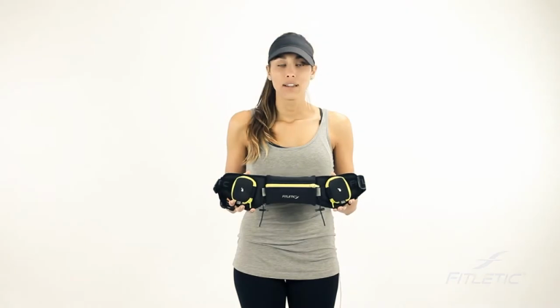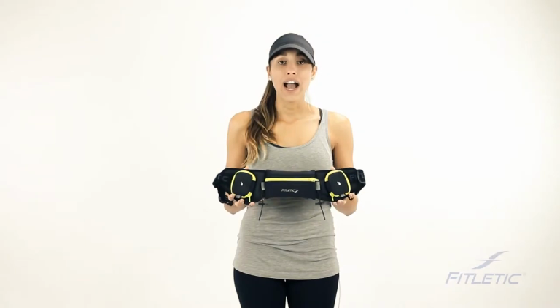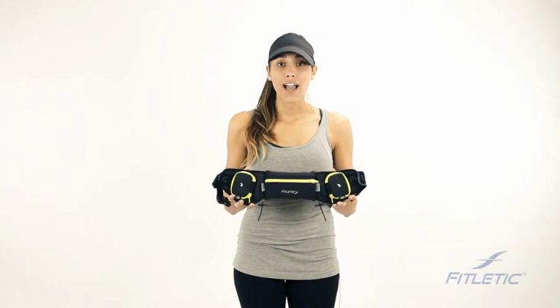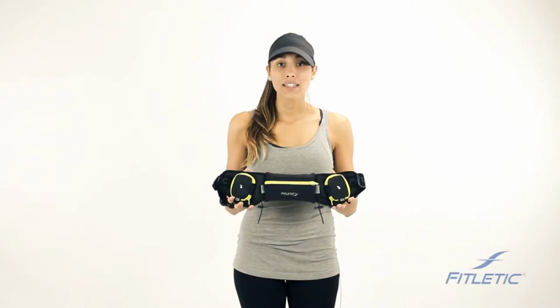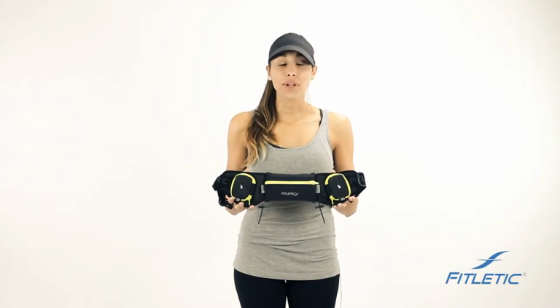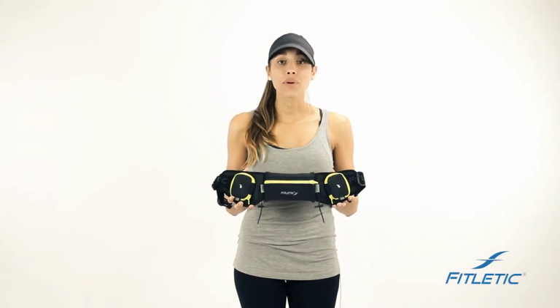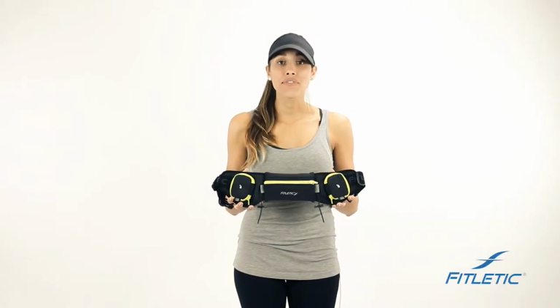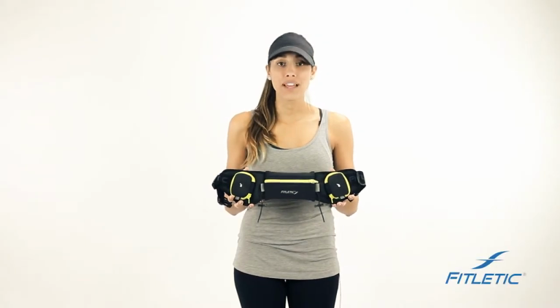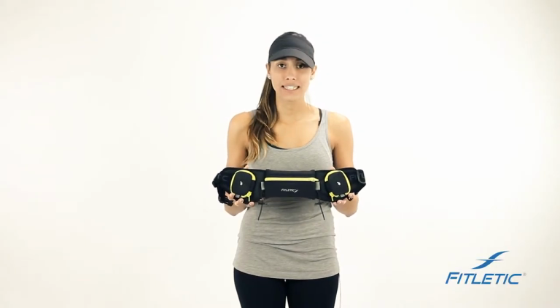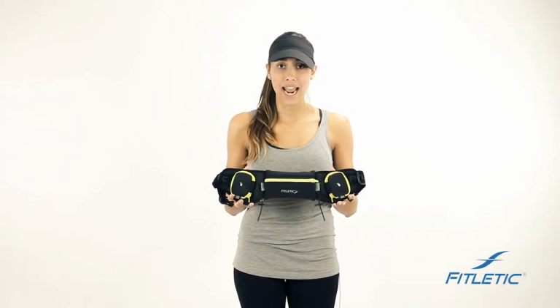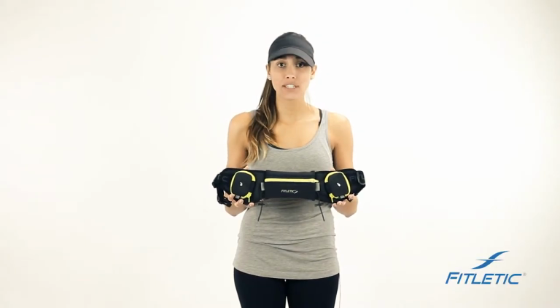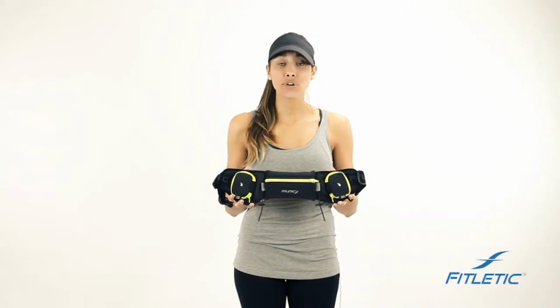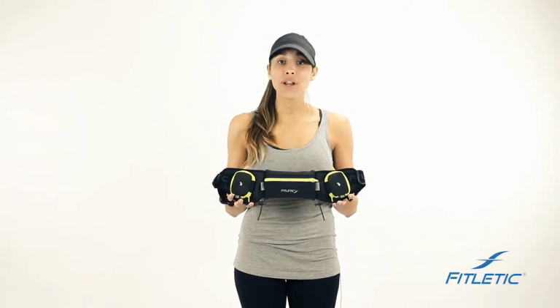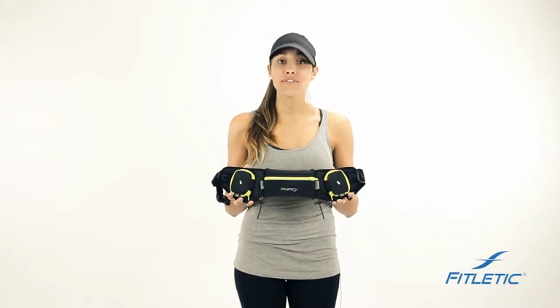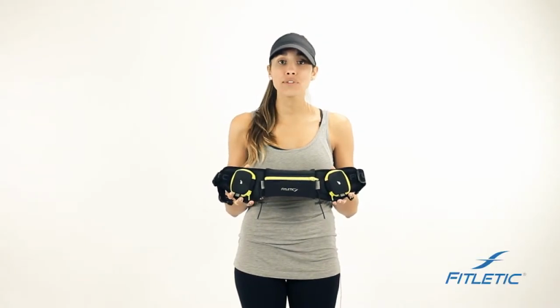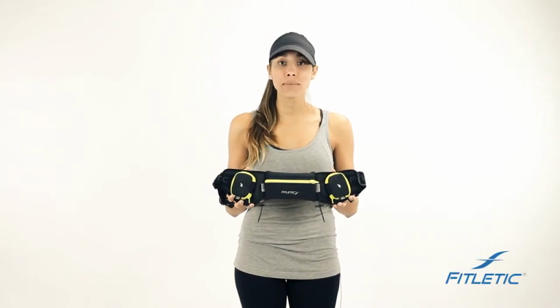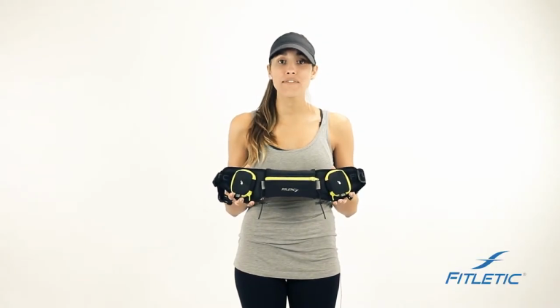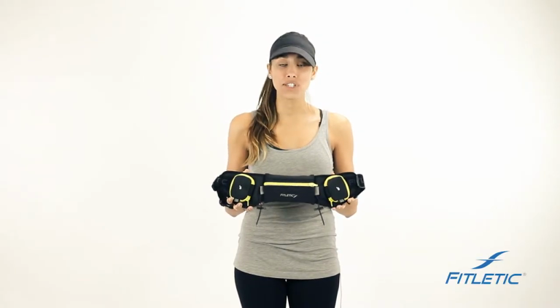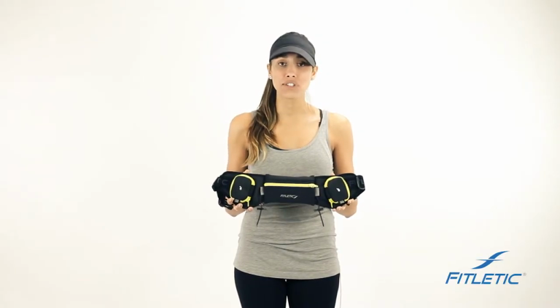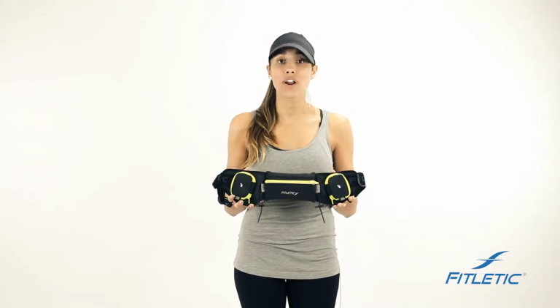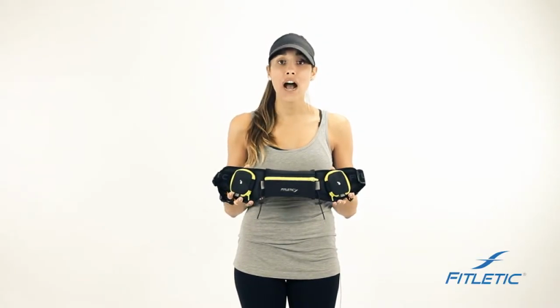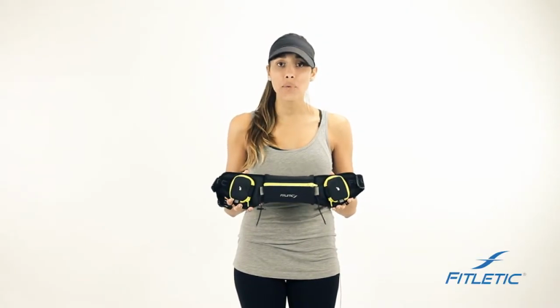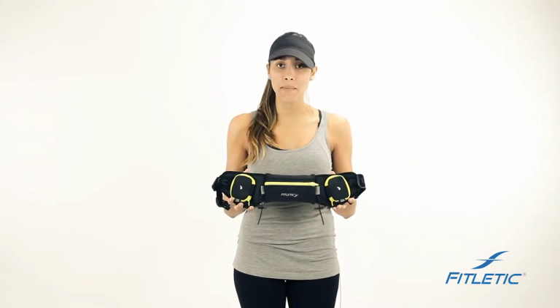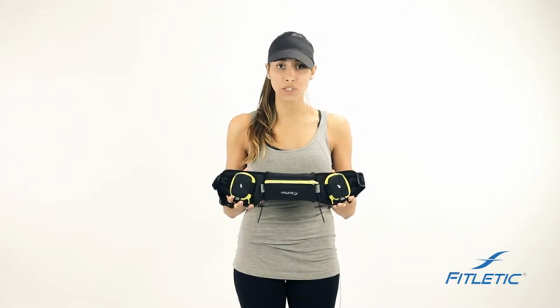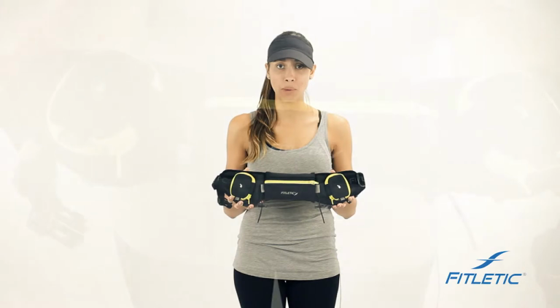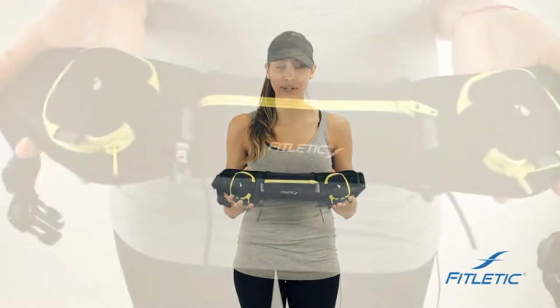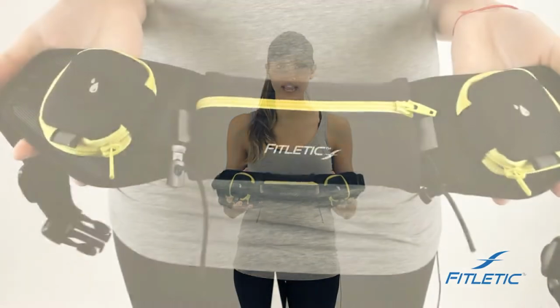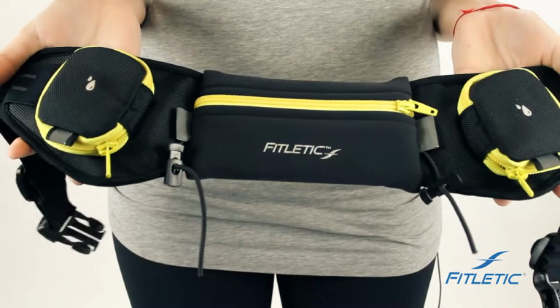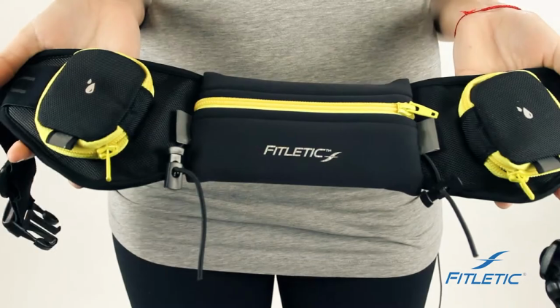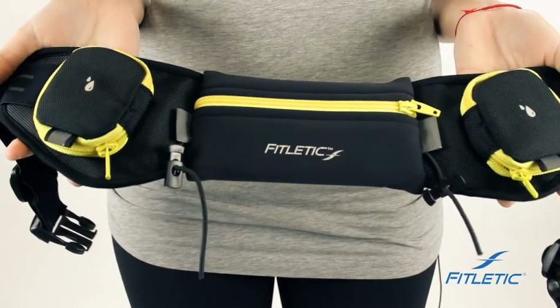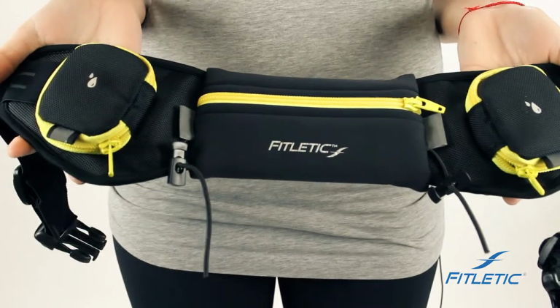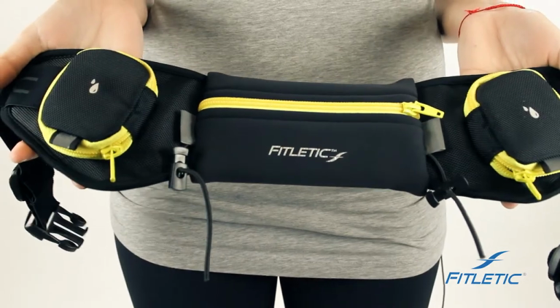Hi guys, we're here with Fitletic today to show you a few tips and features on how to wear a belt appropriately and unleash your performance.